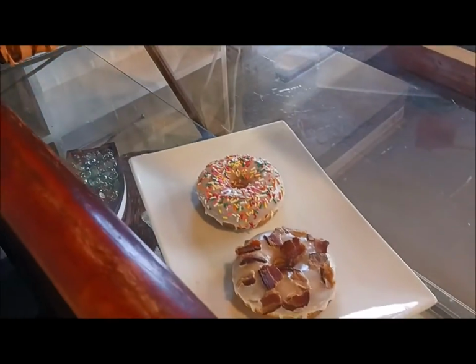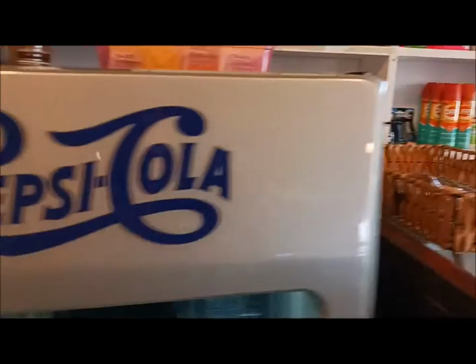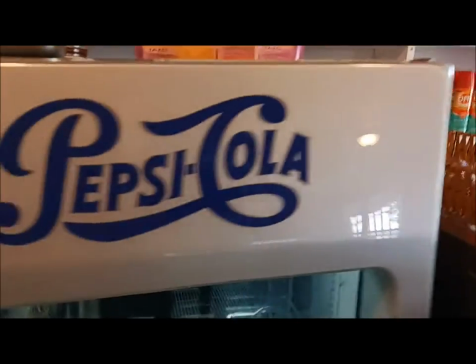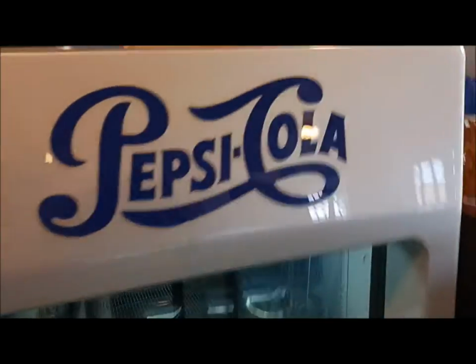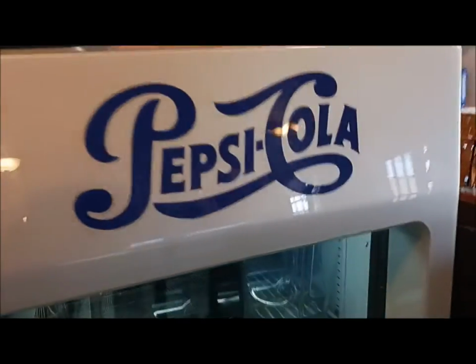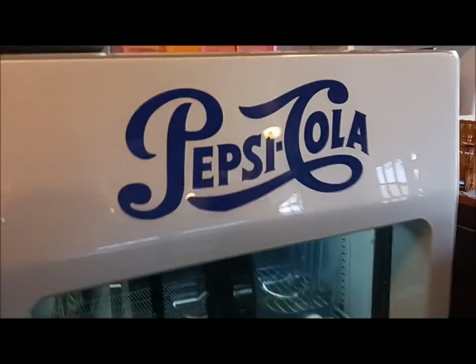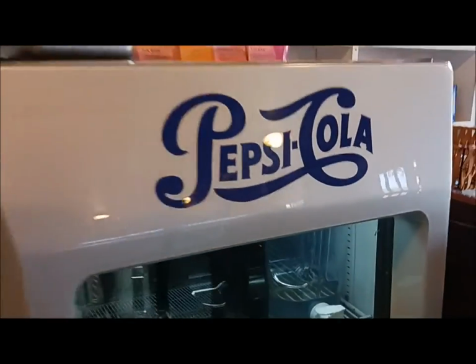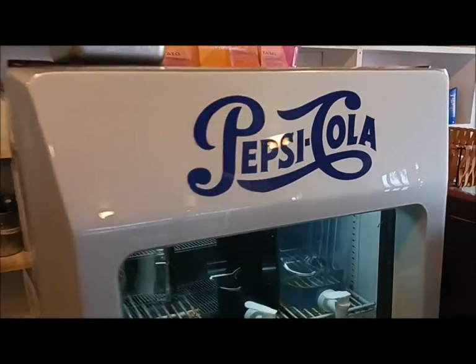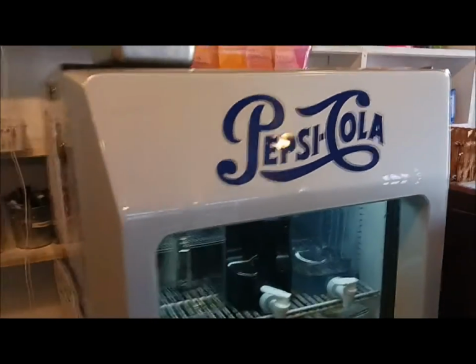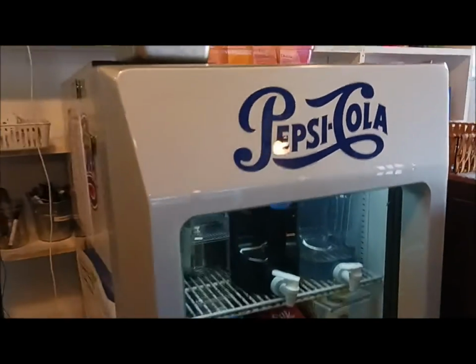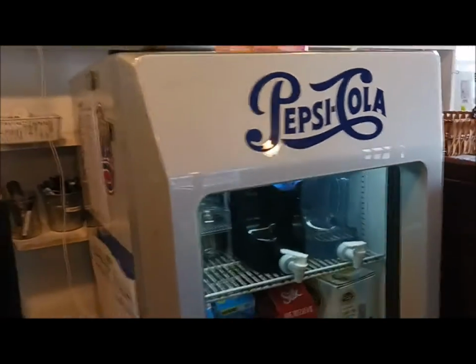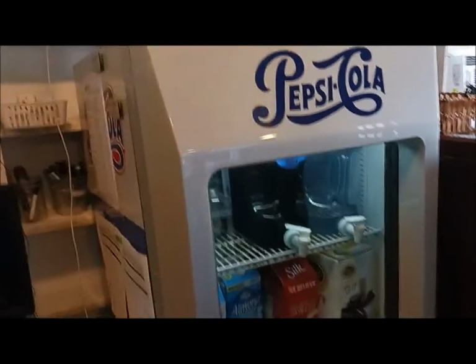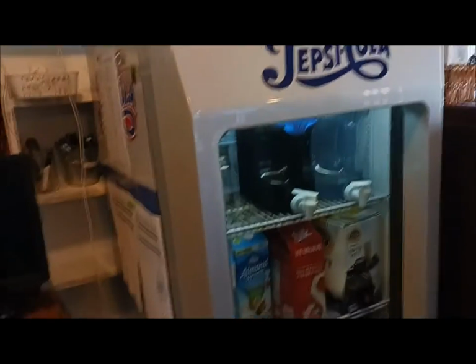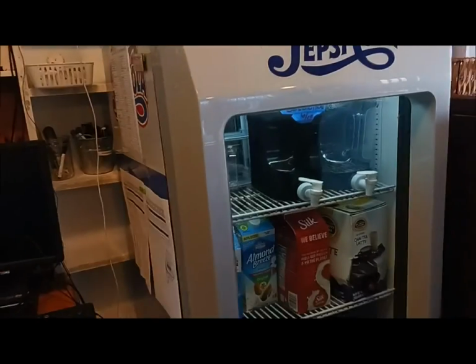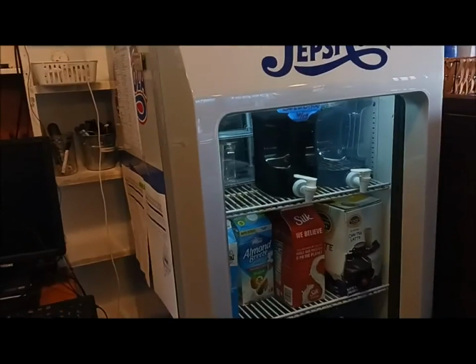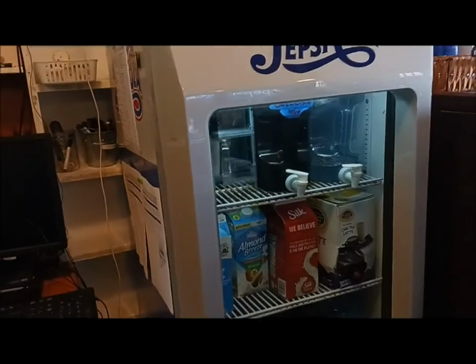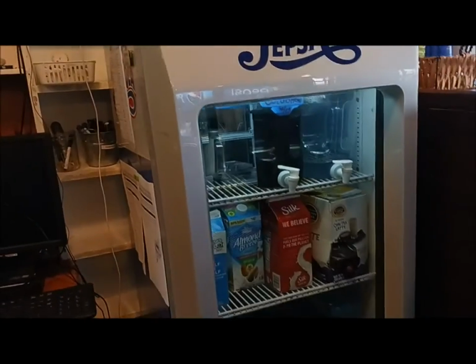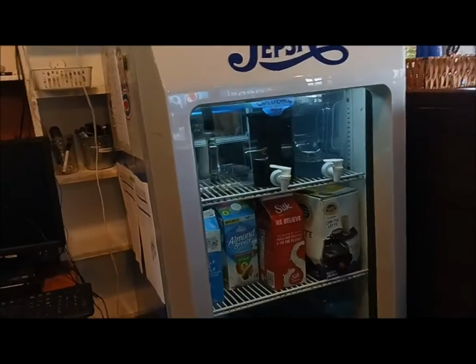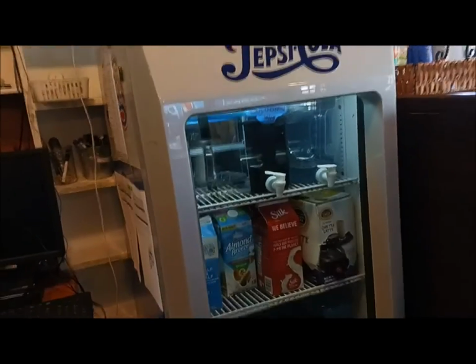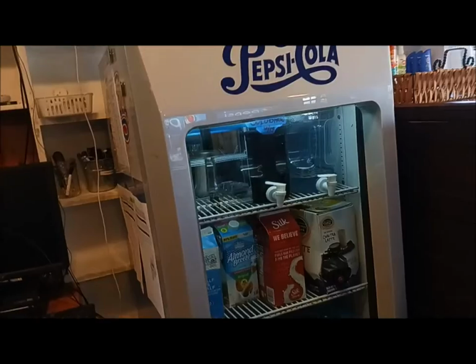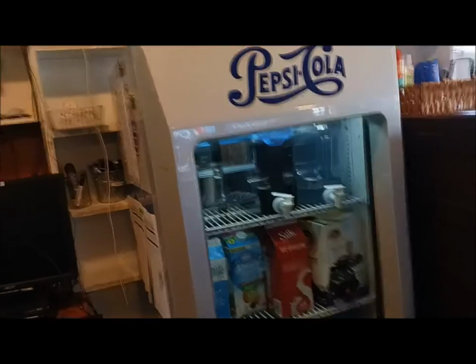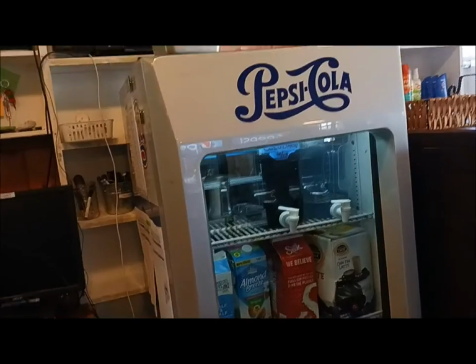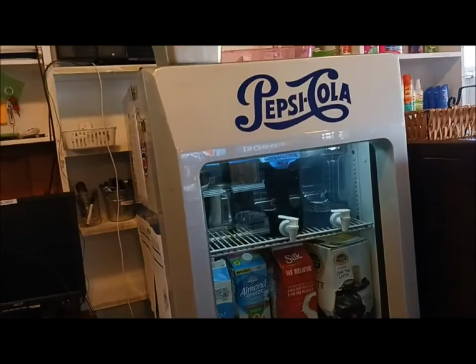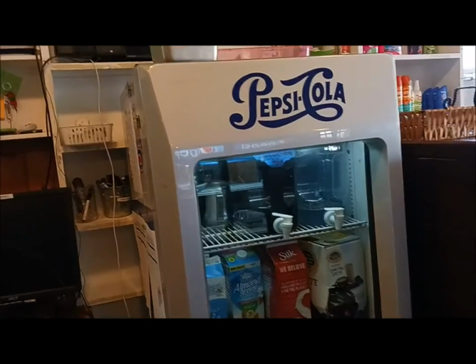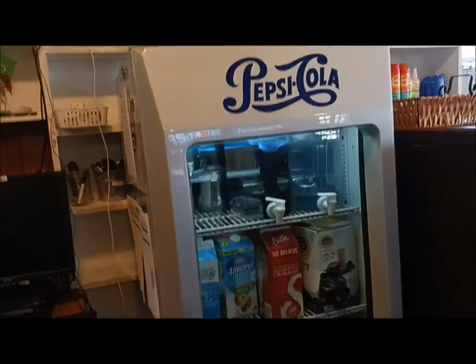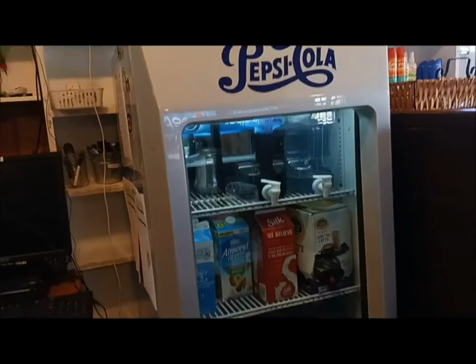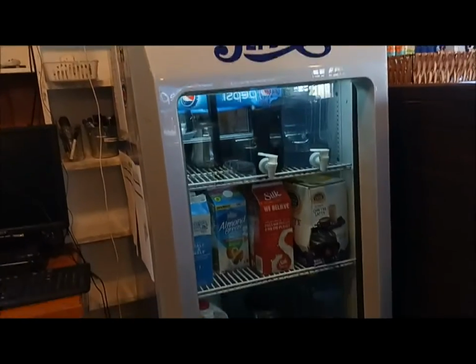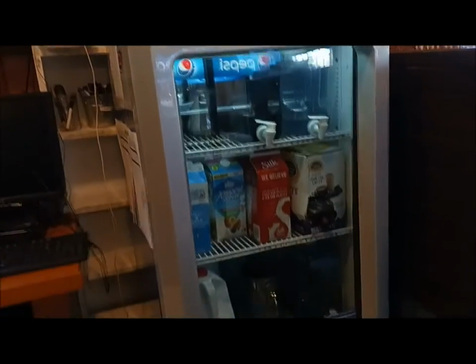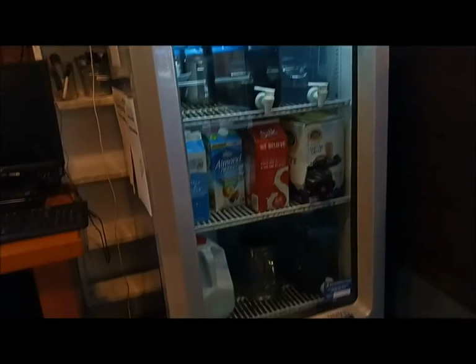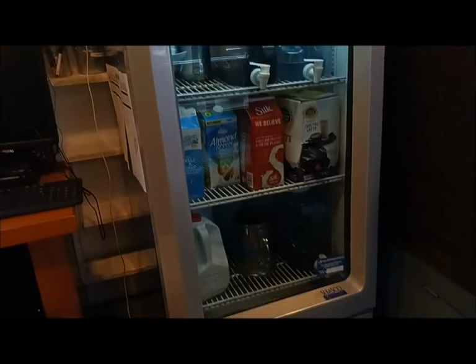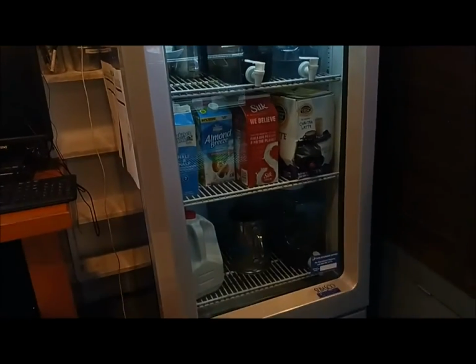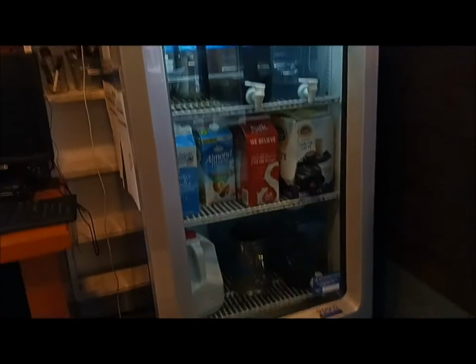Look at this cooler — nice little replica. This is where we keep our milk and coffee and tea and all that good stuff.